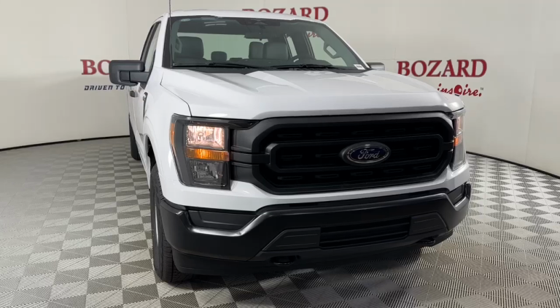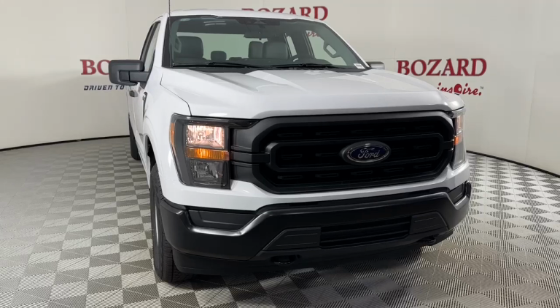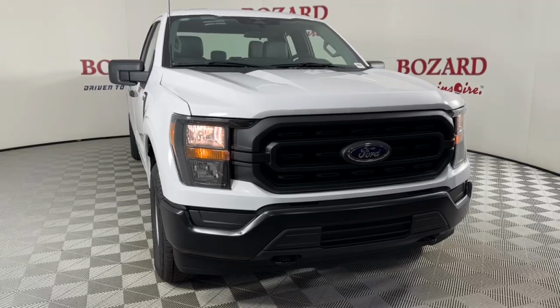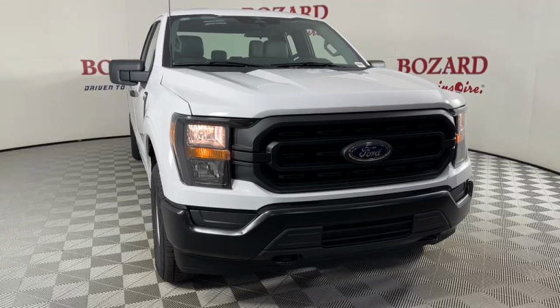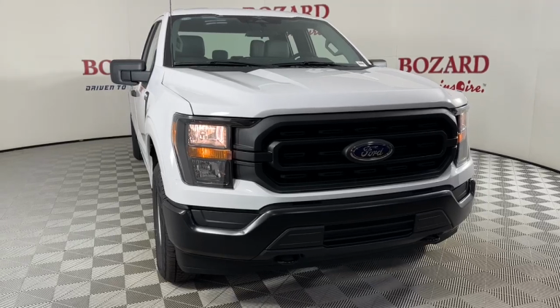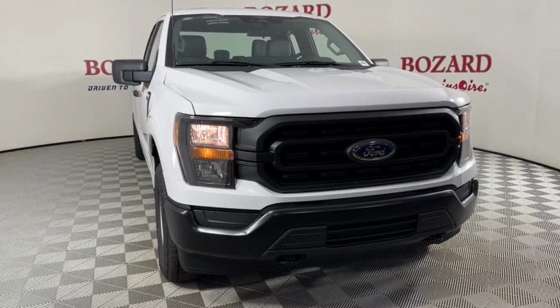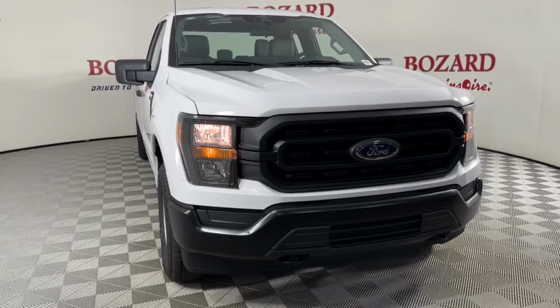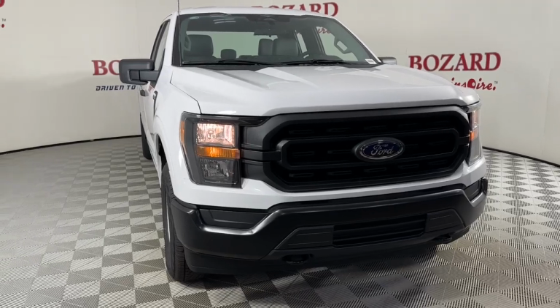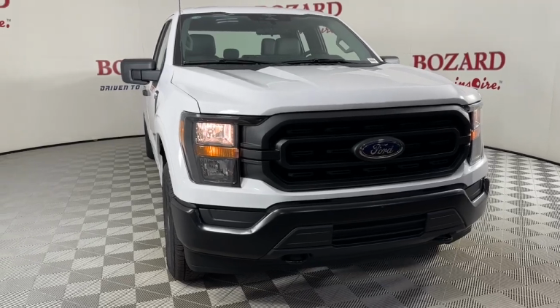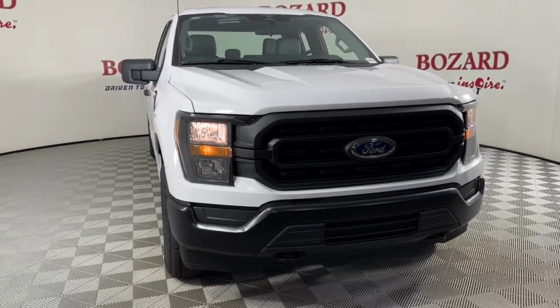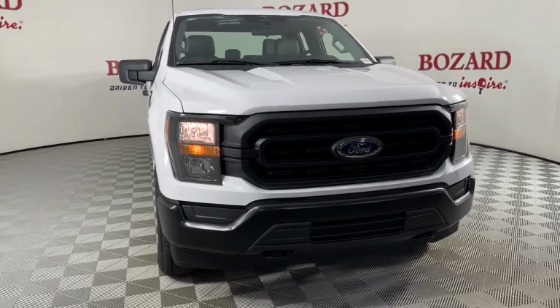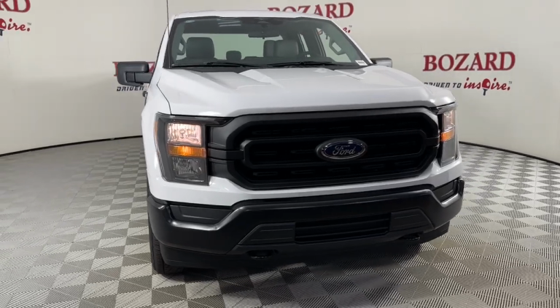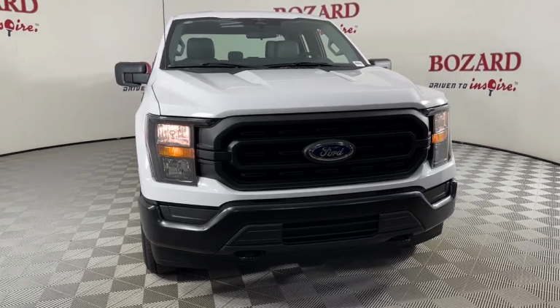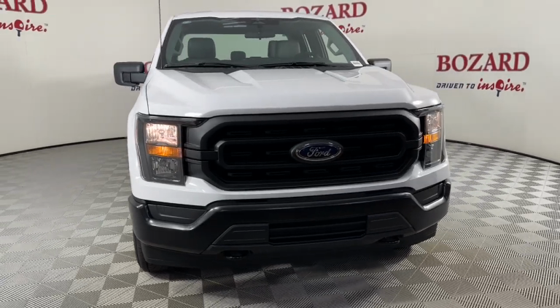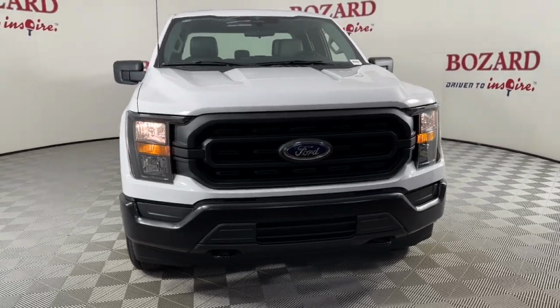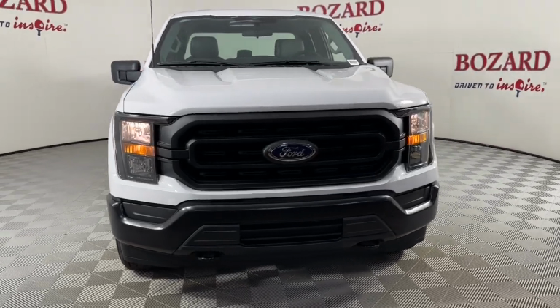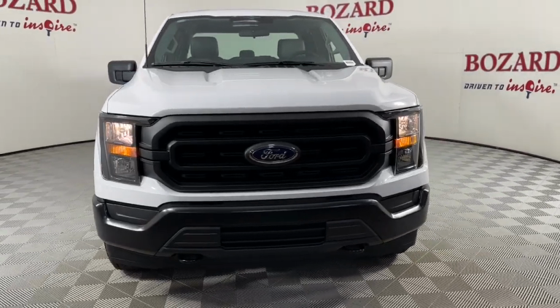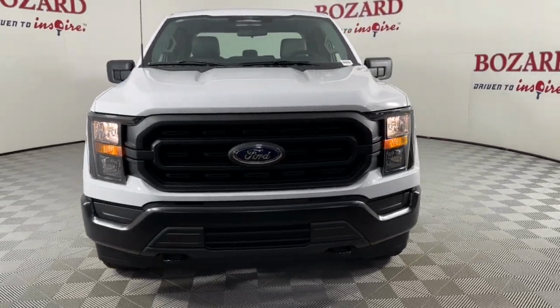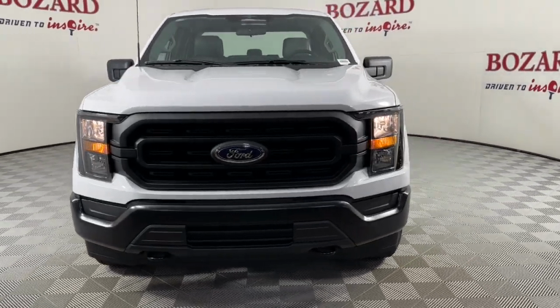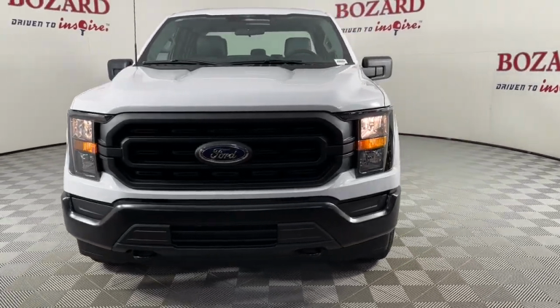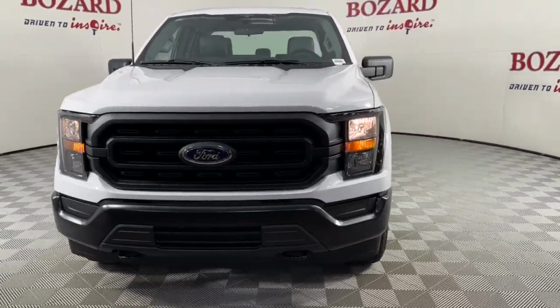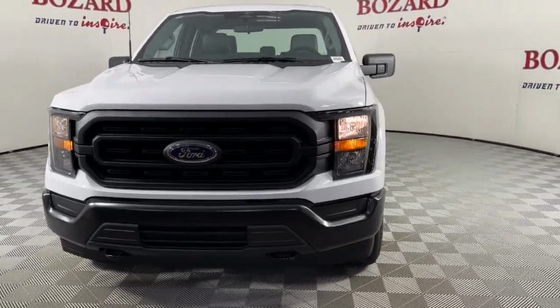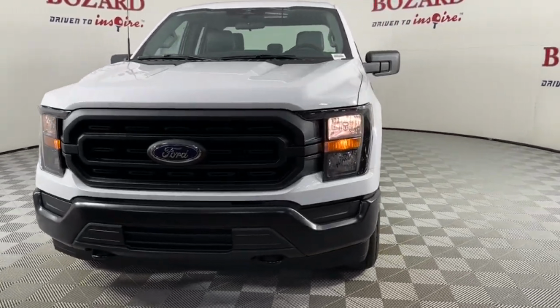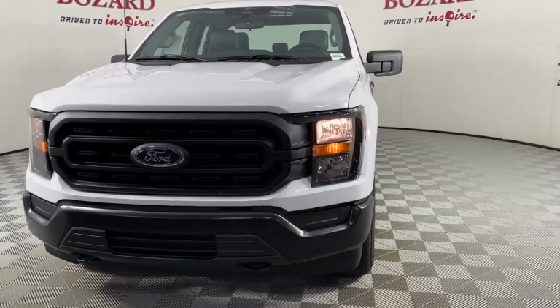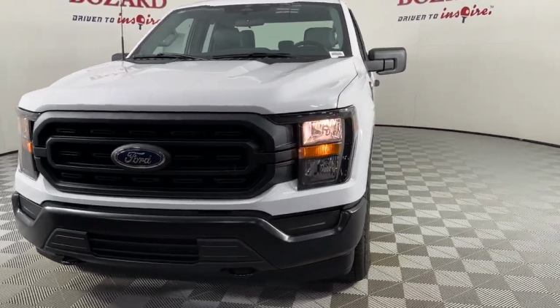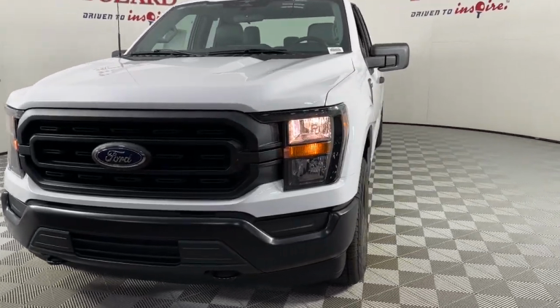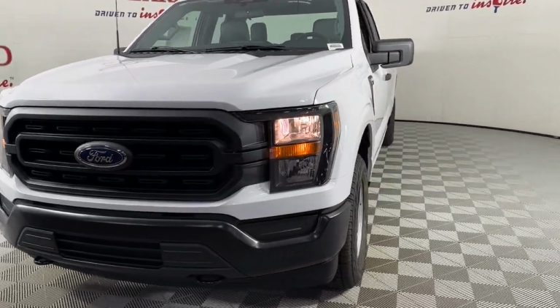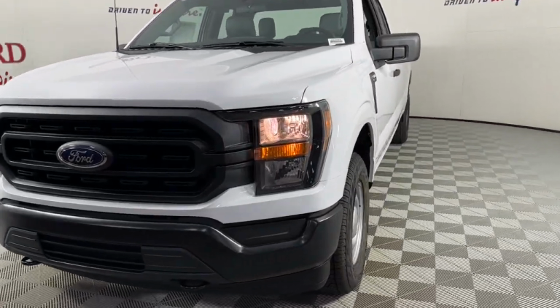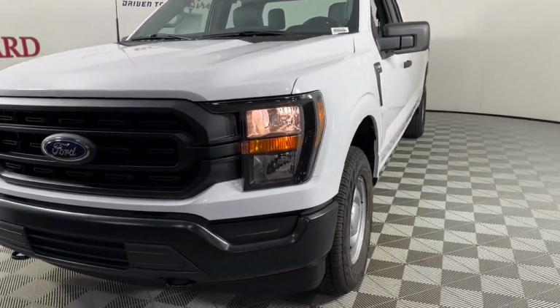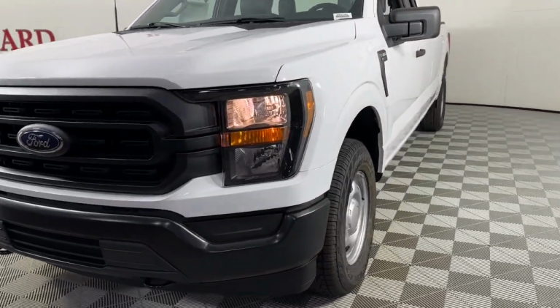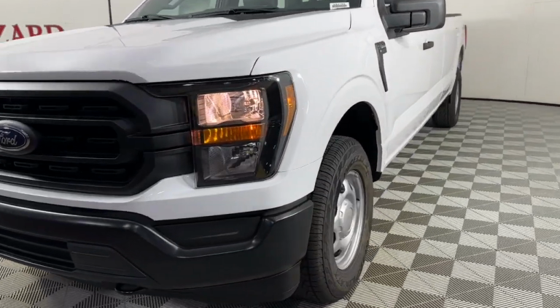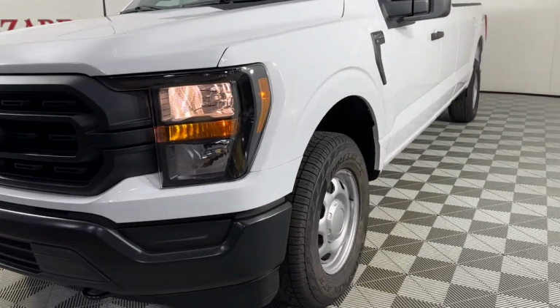Get into a car with value. 2023 Ford F-150.